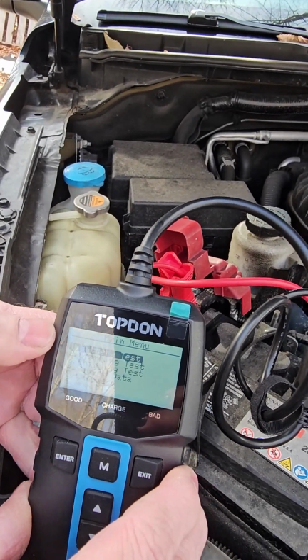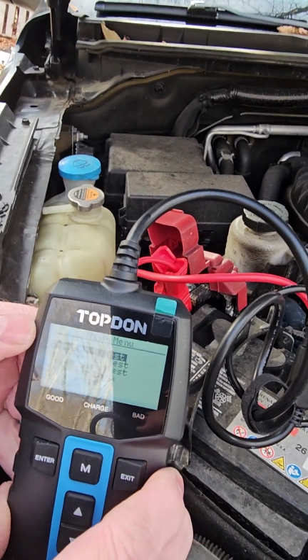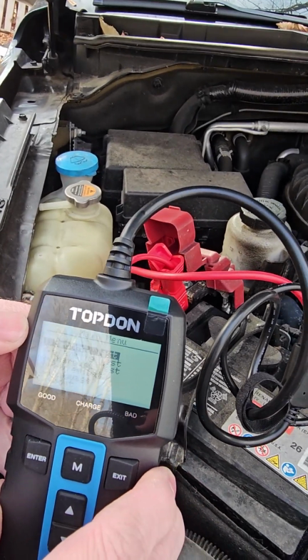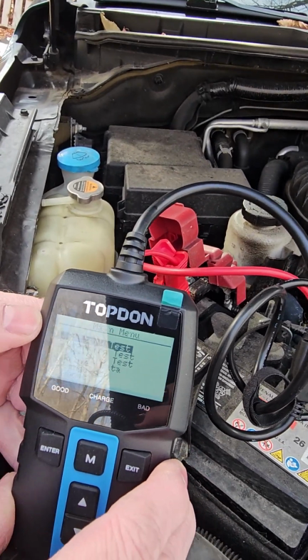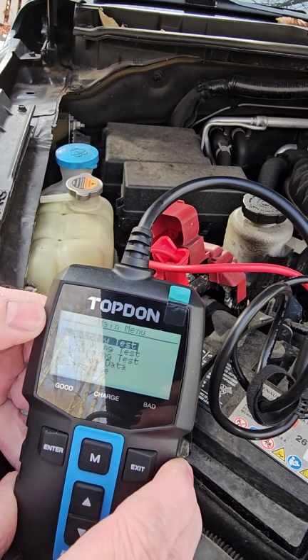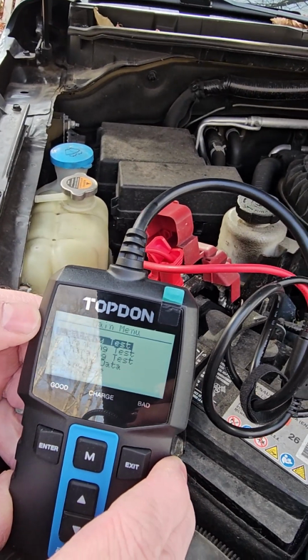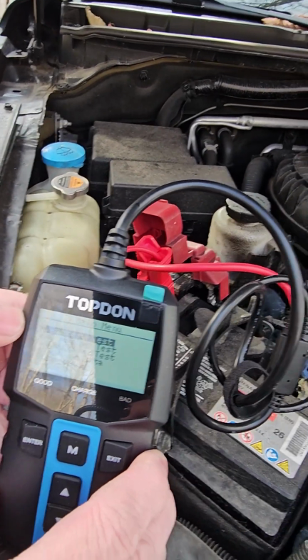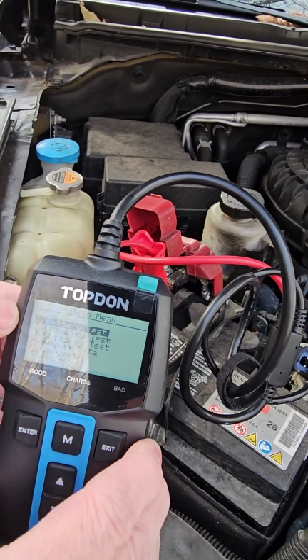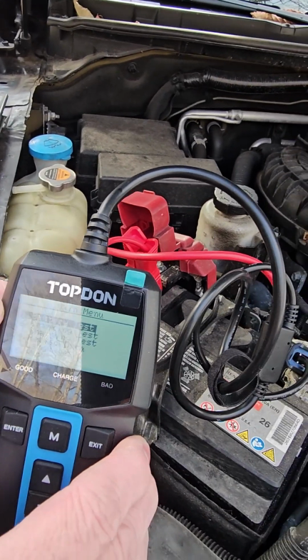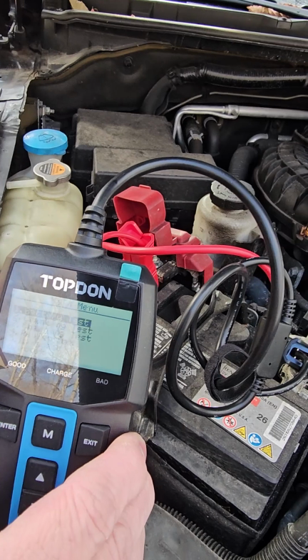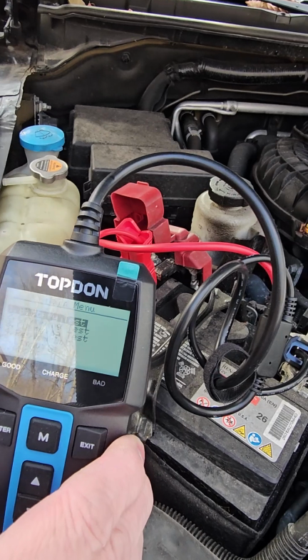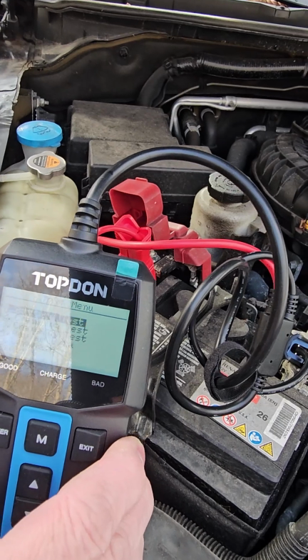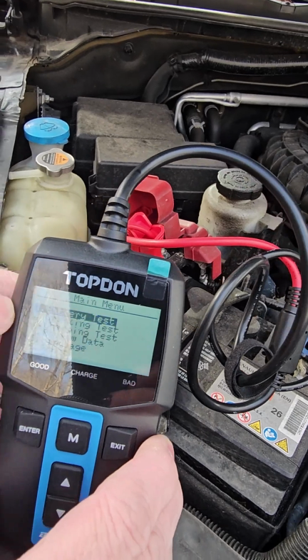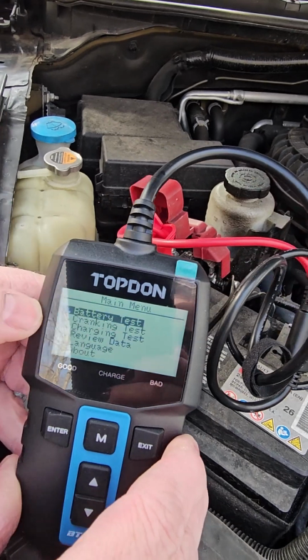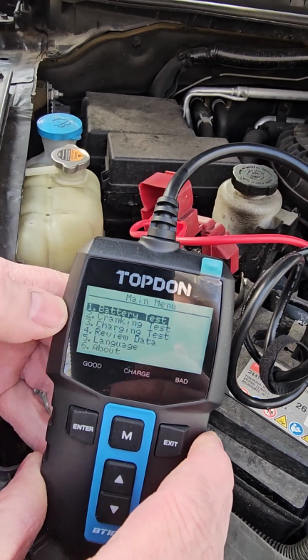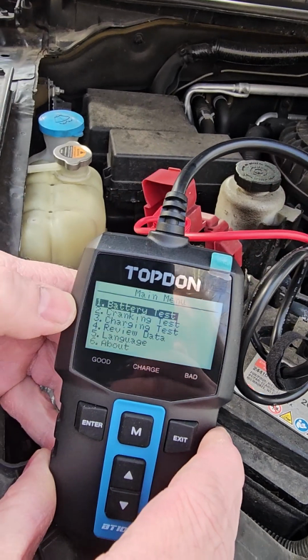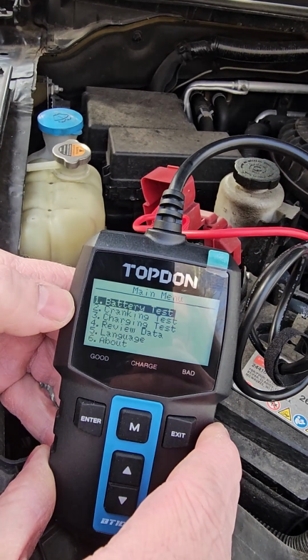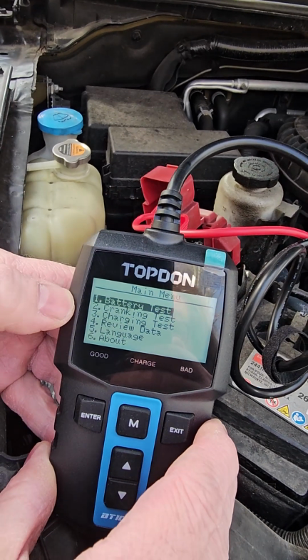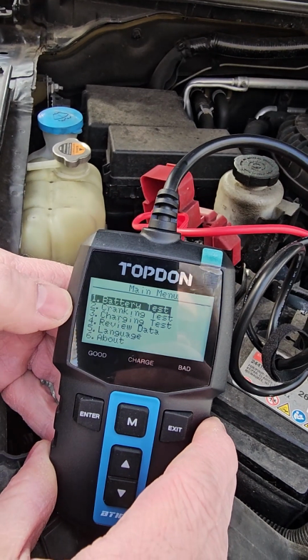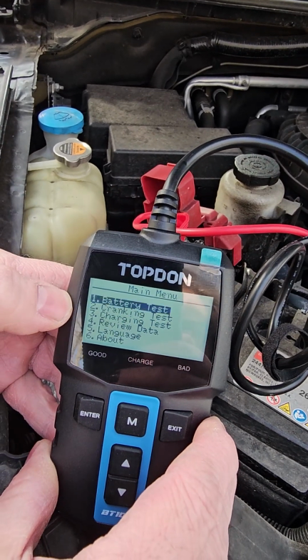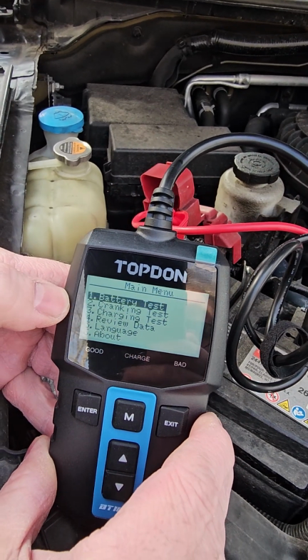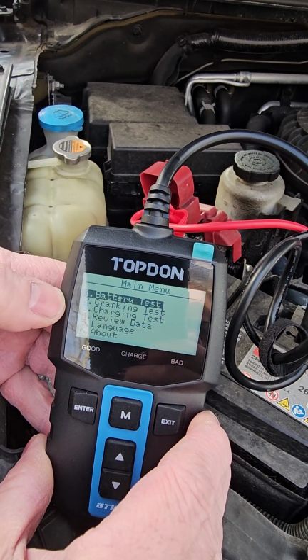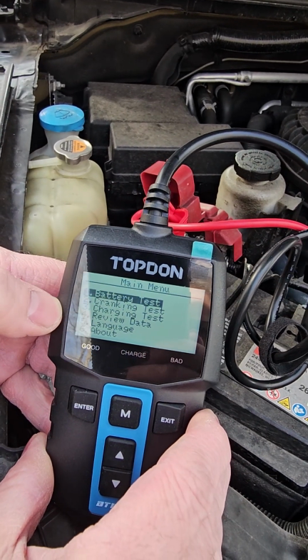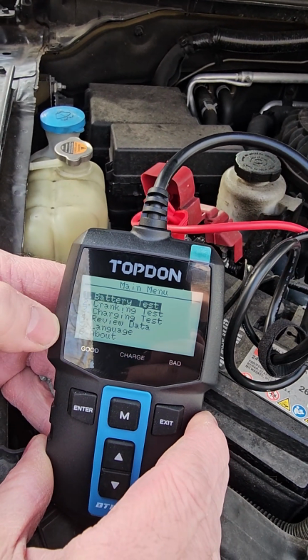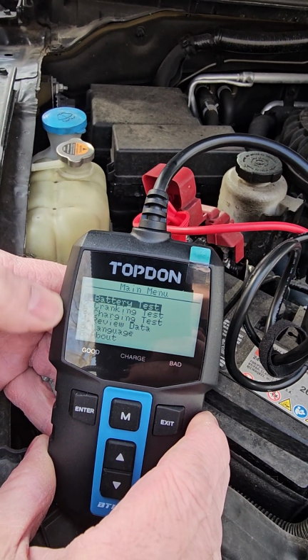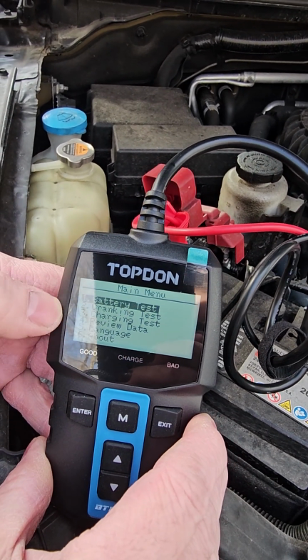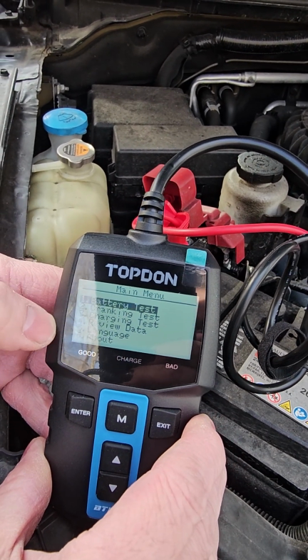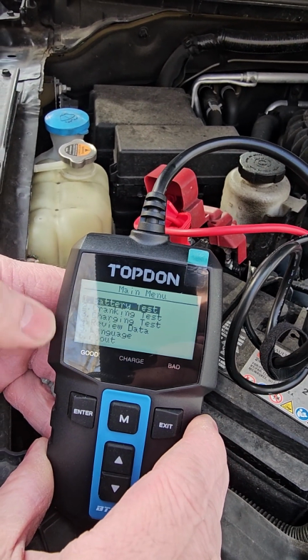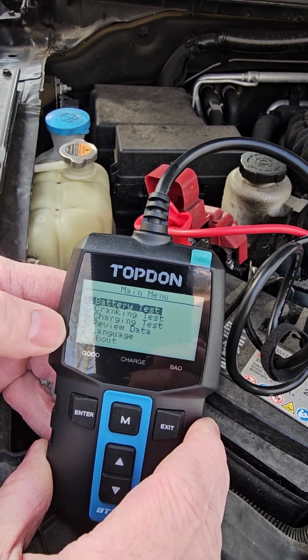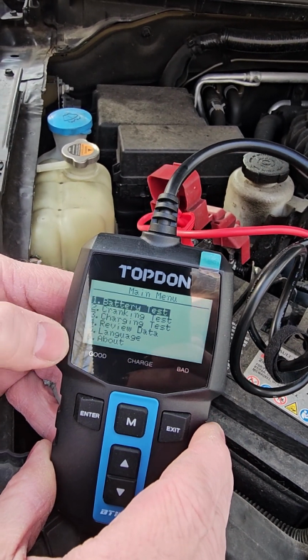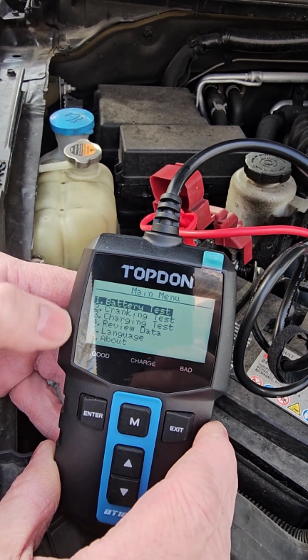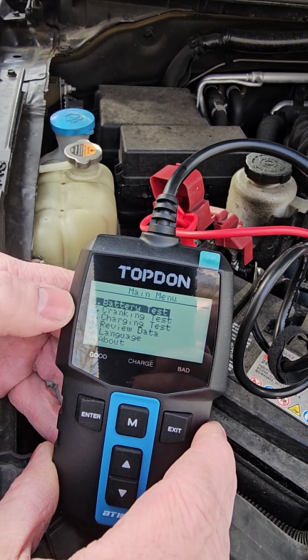So you have a battery test, cranking test, charging test, and then a bunch of other little options.